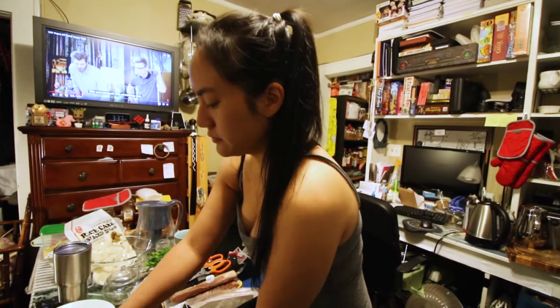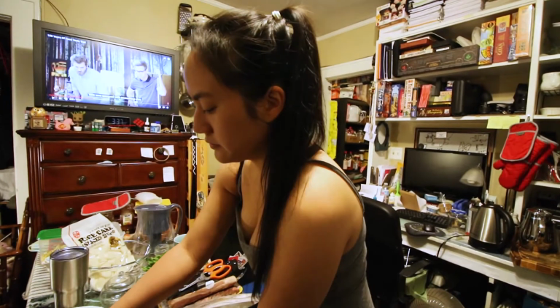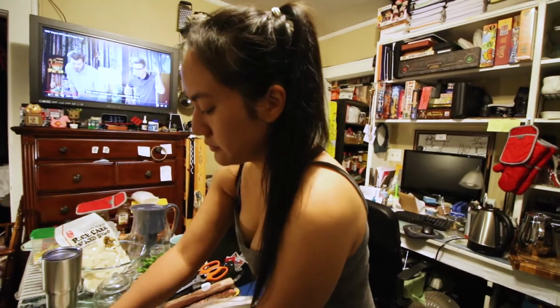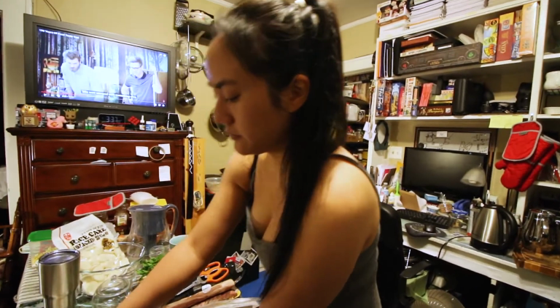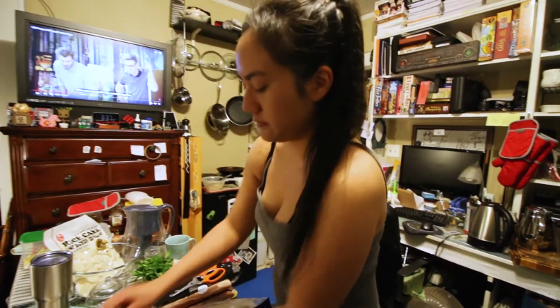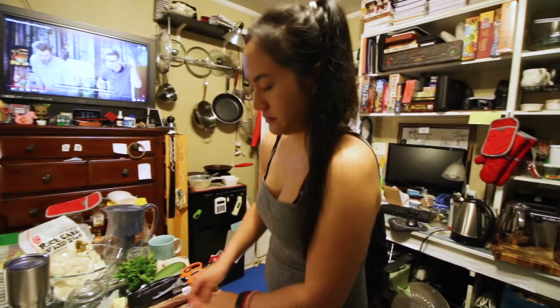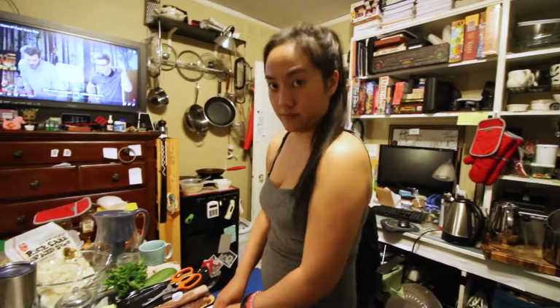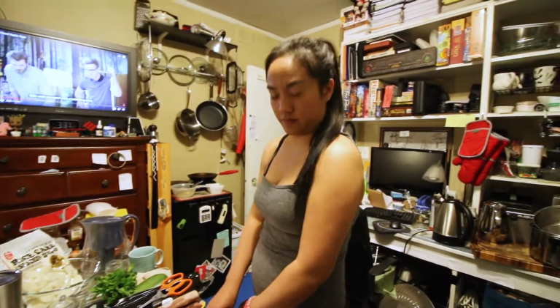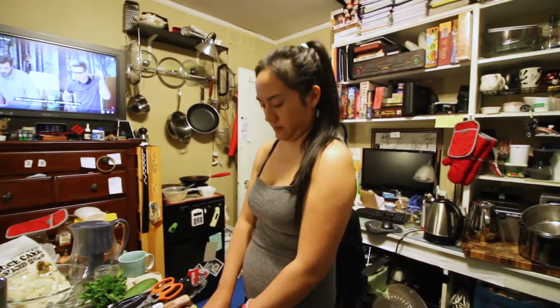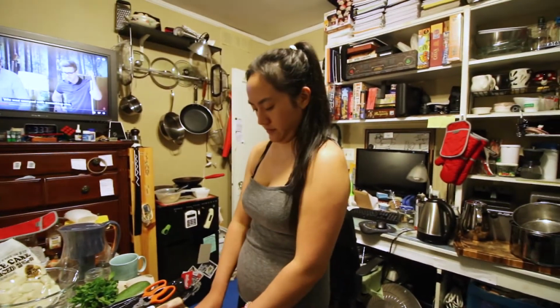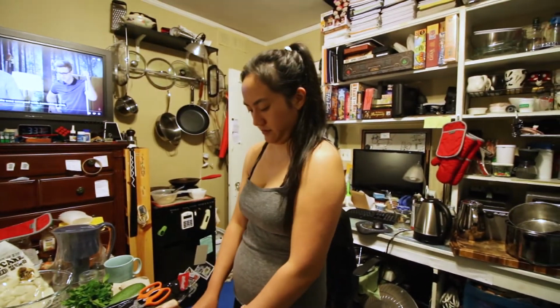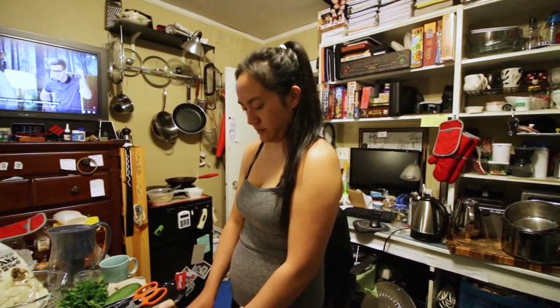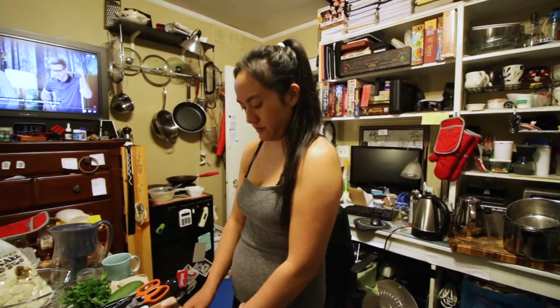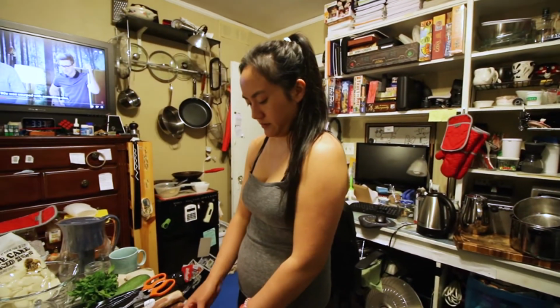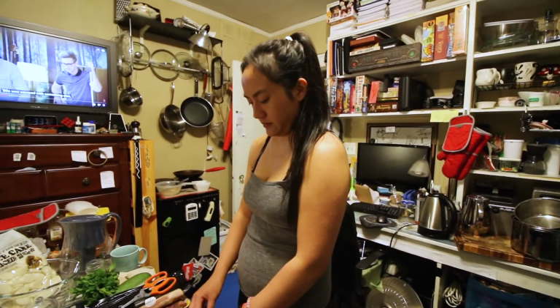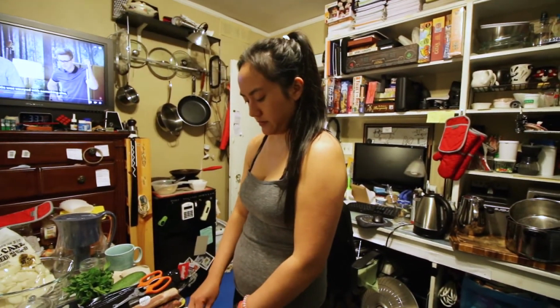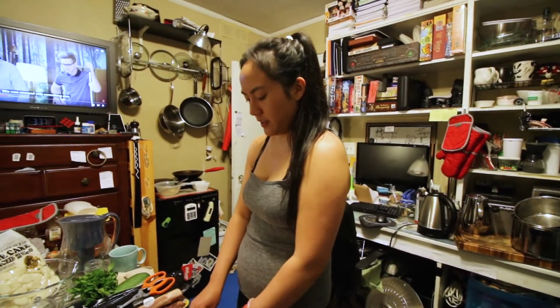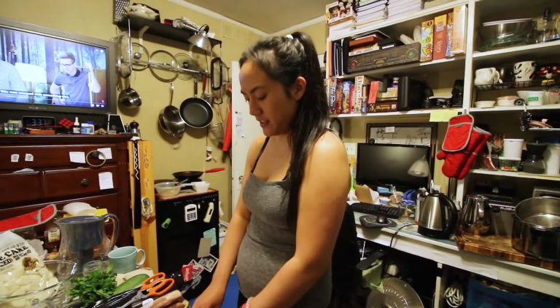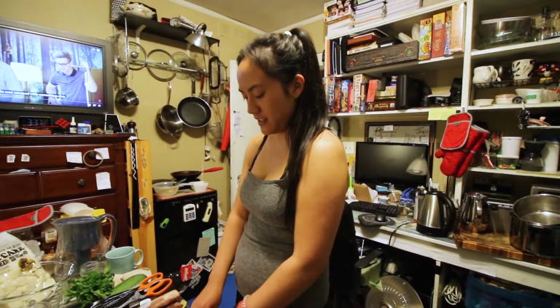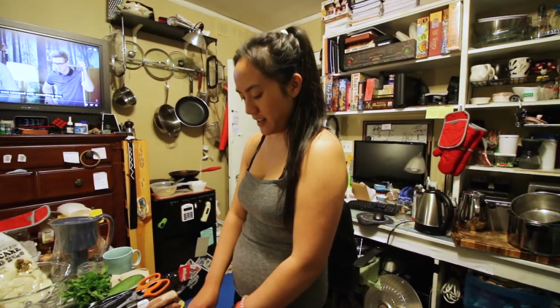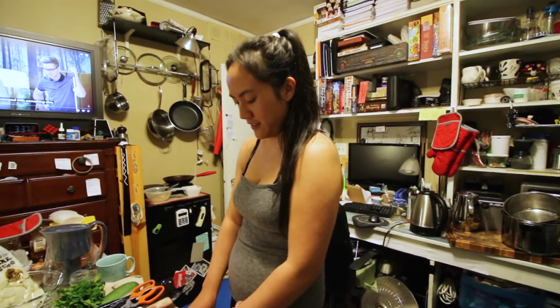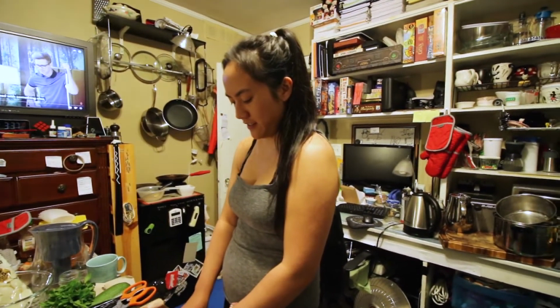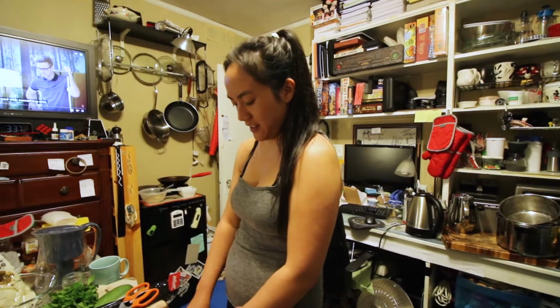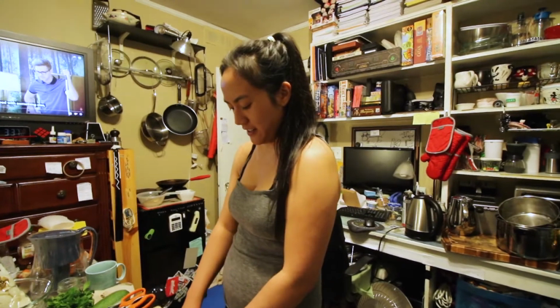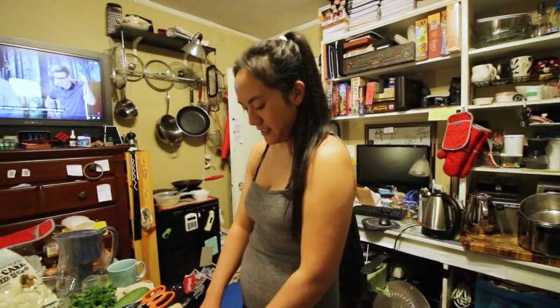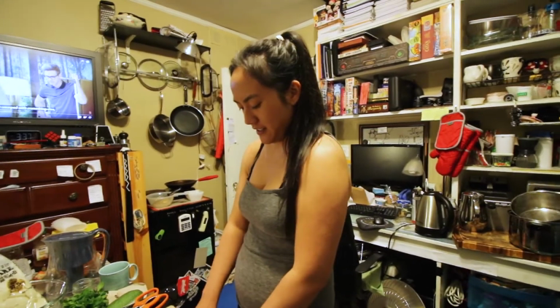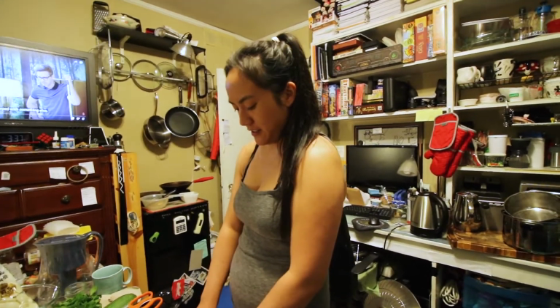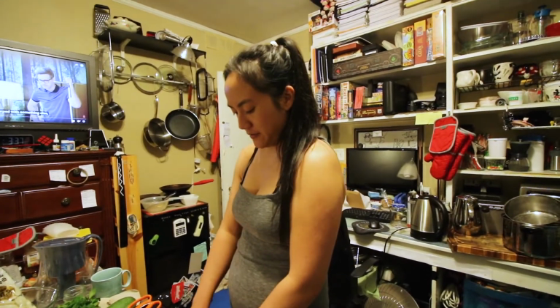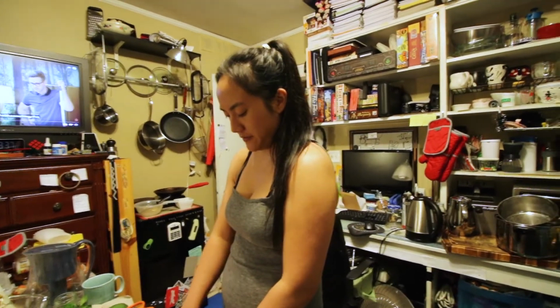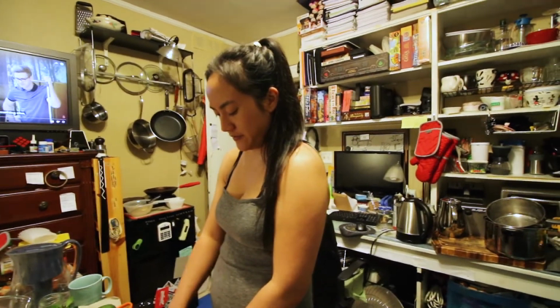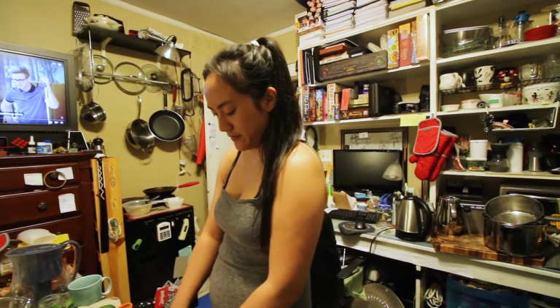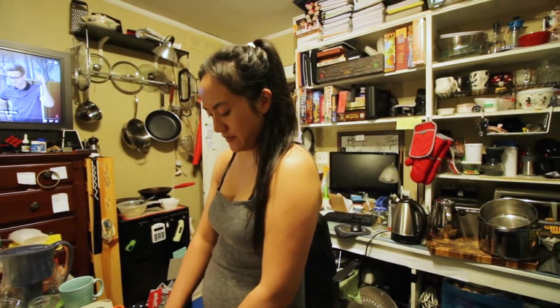Hey honey, you're gonna start the vlog. Yeah, I'm gonna start the vlog. Is there a point of starting them if I never end them?